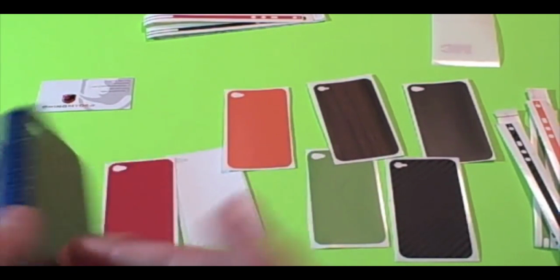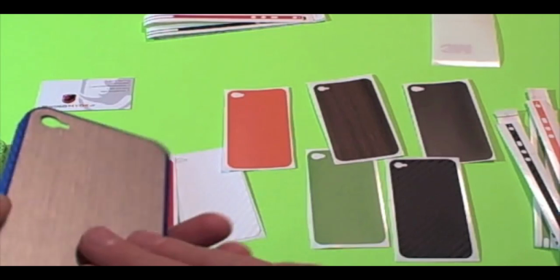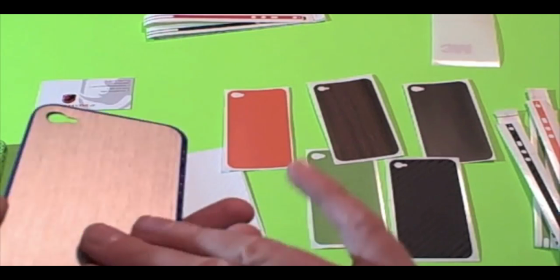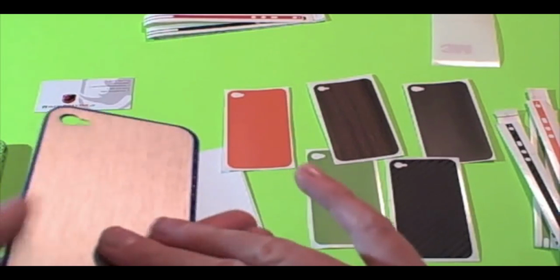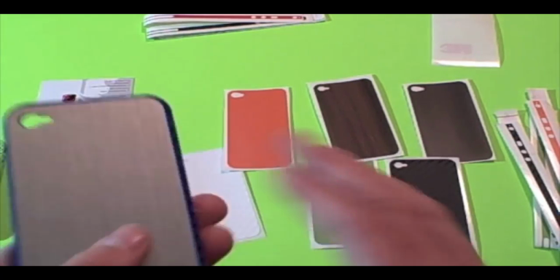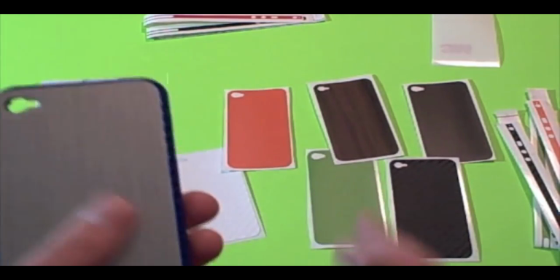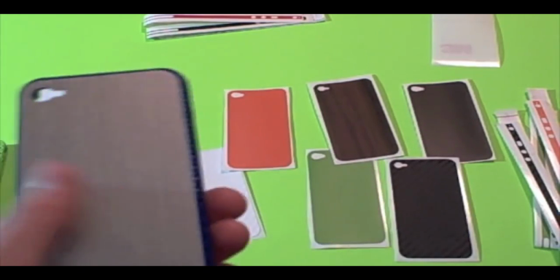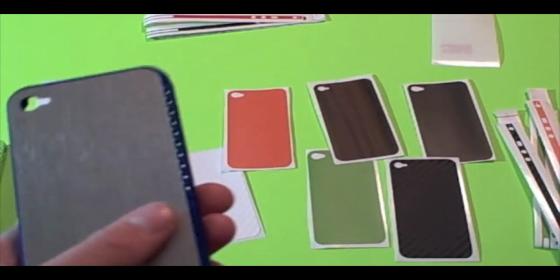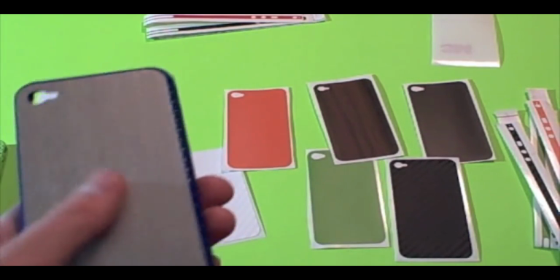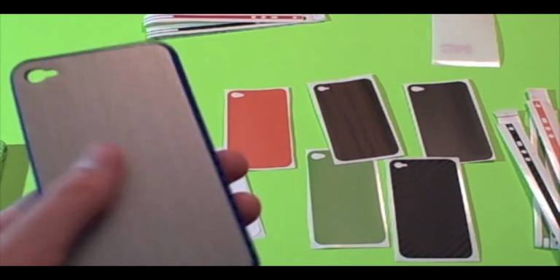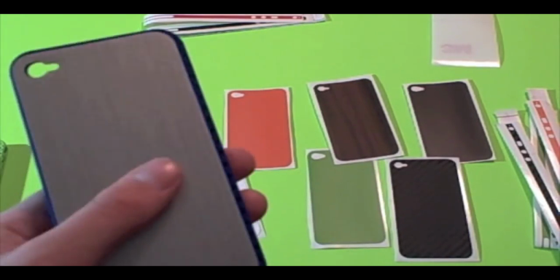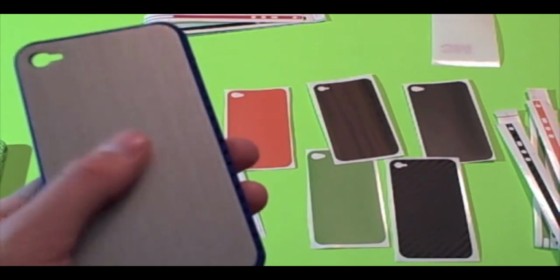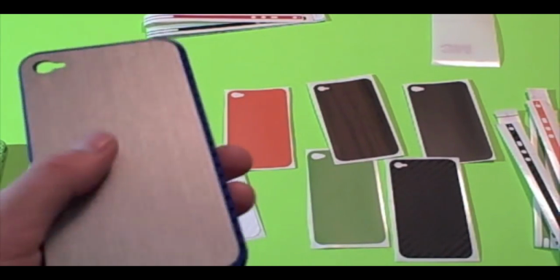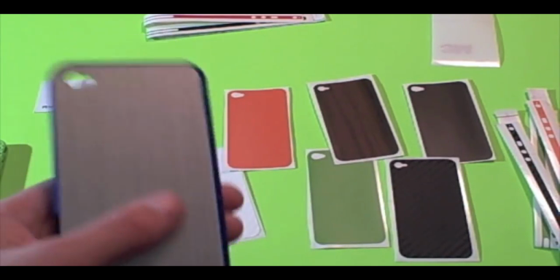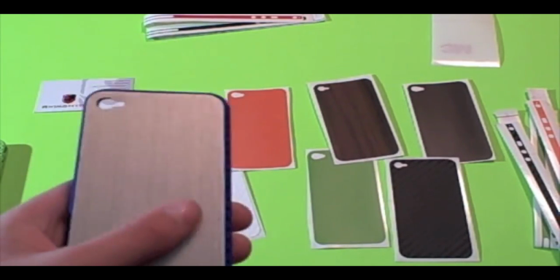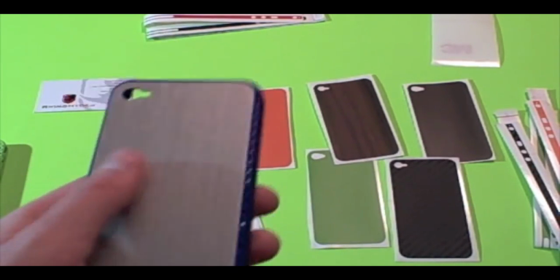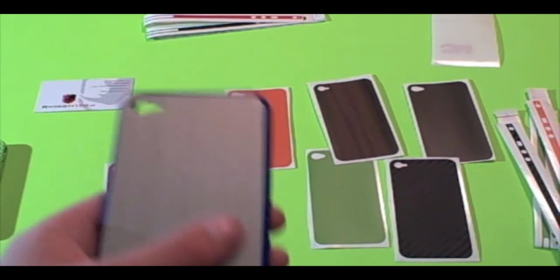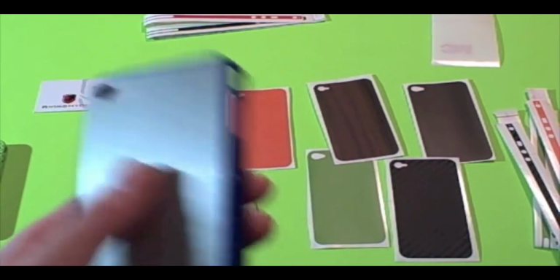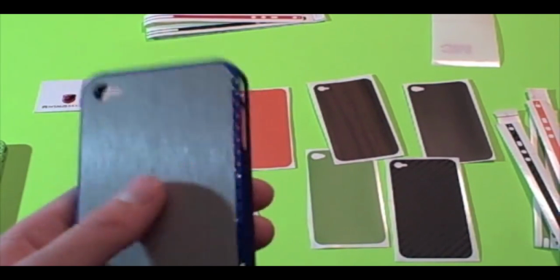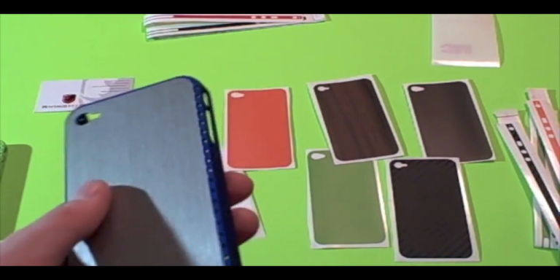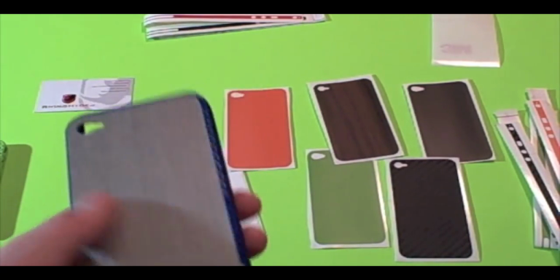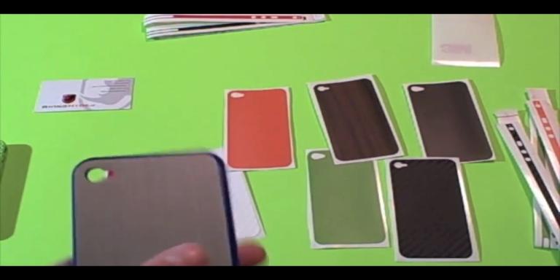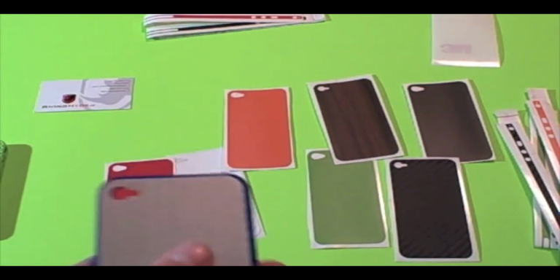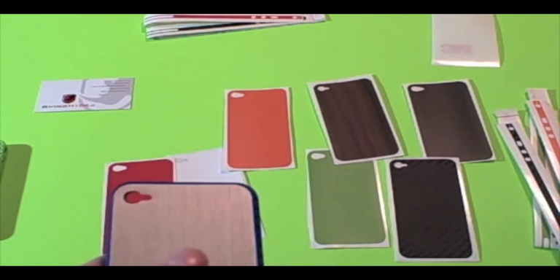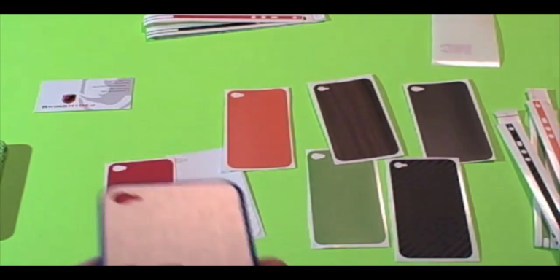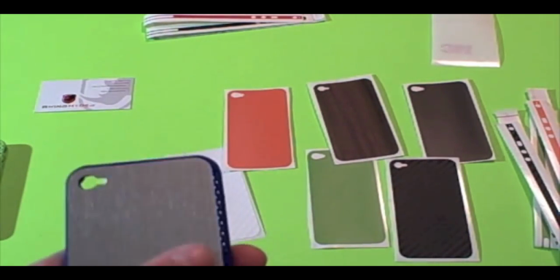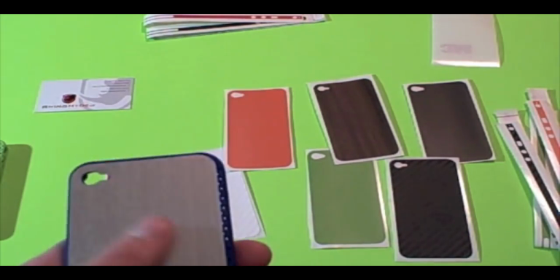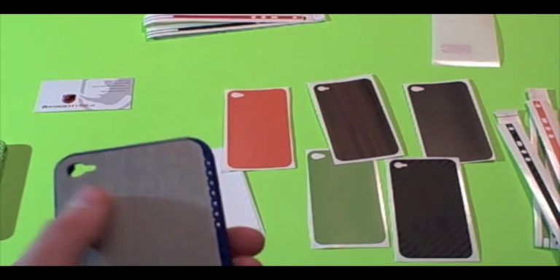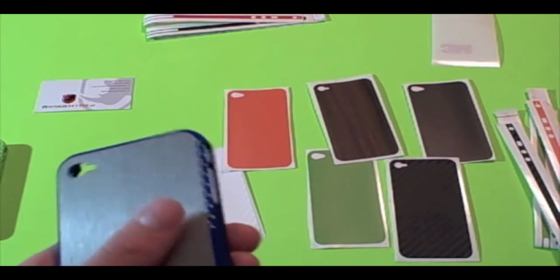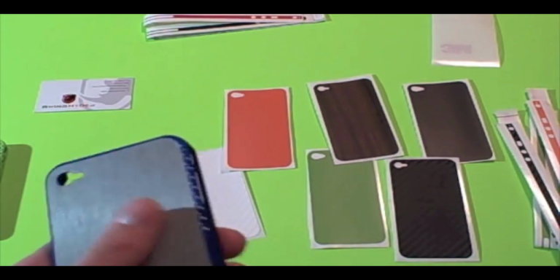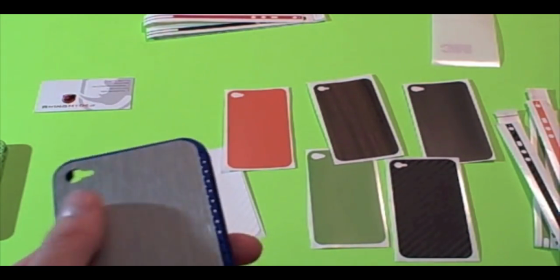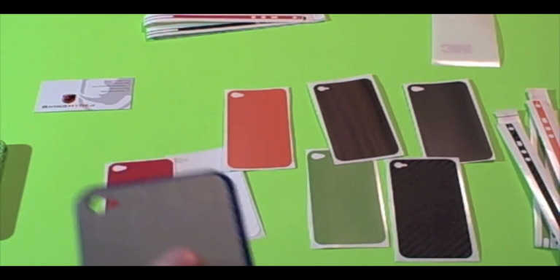It'll protect your phone from scratches — if you slide it on a table your phone won't get scratched — and it also helps with minor drops.